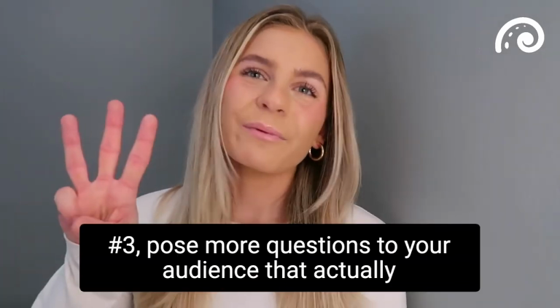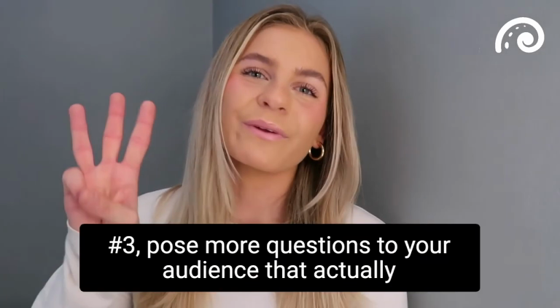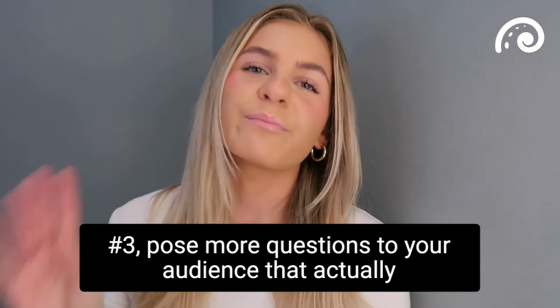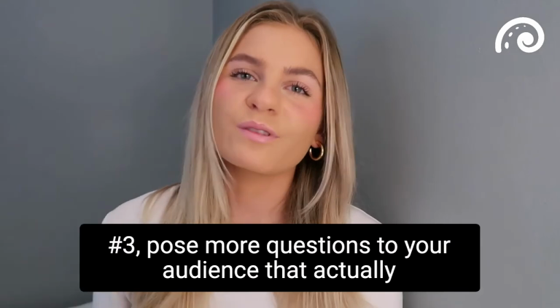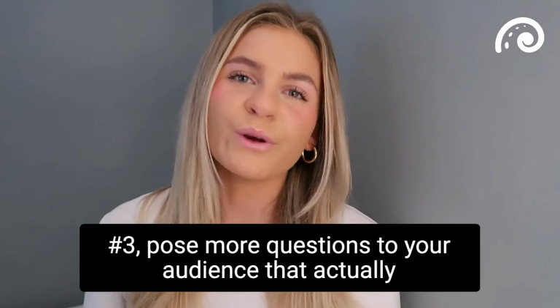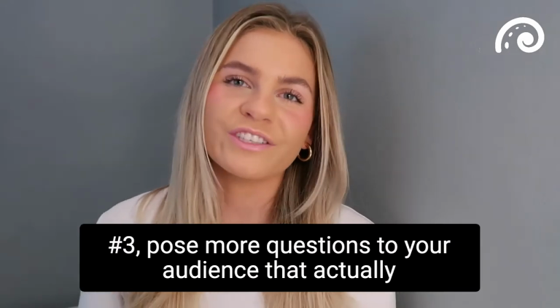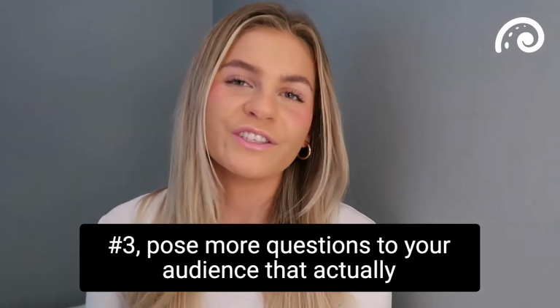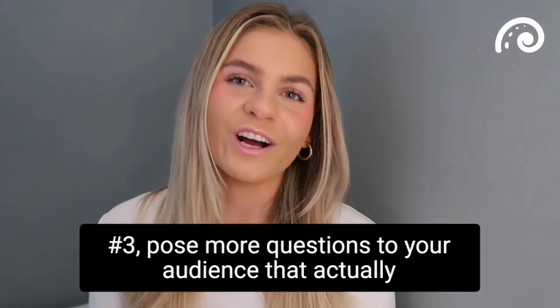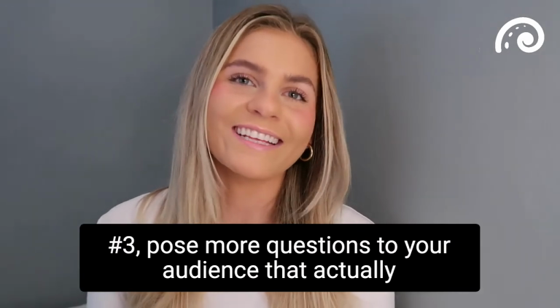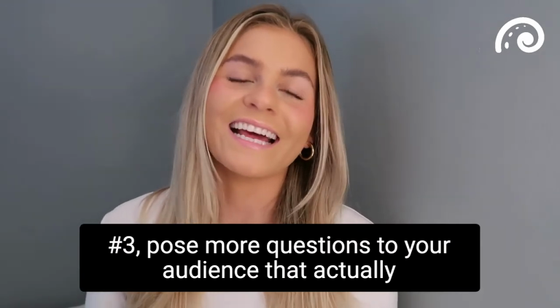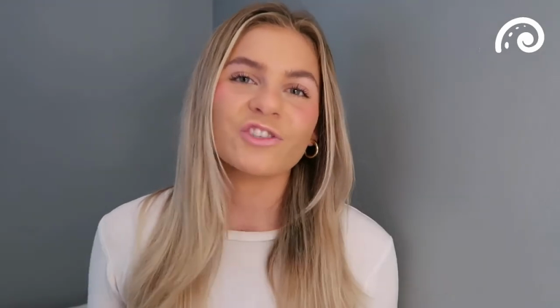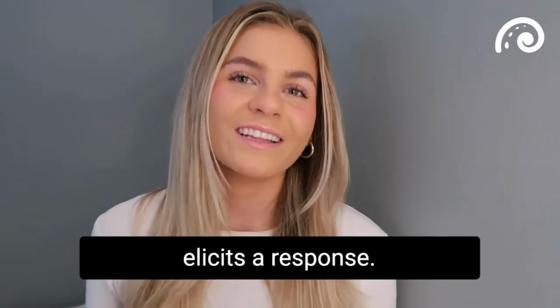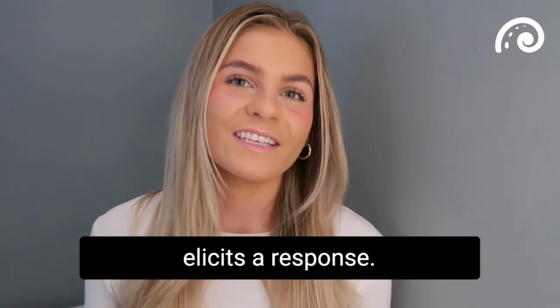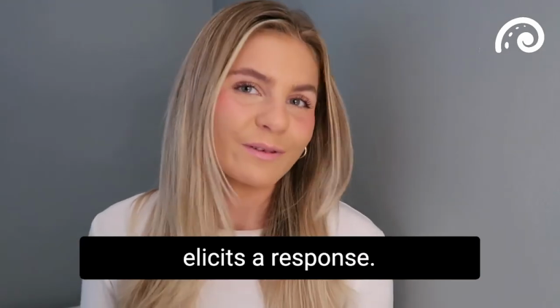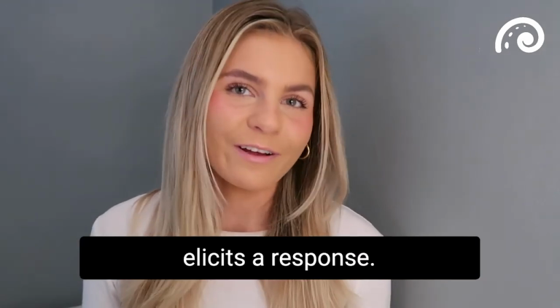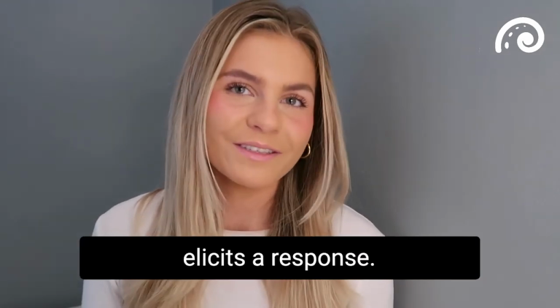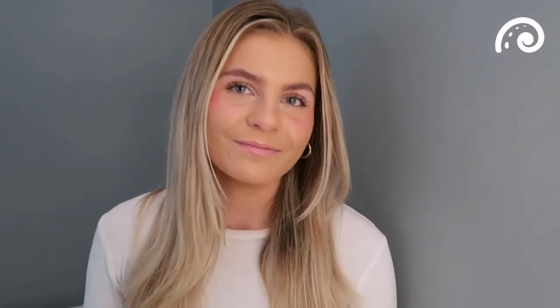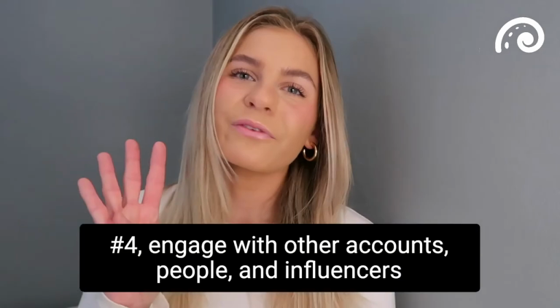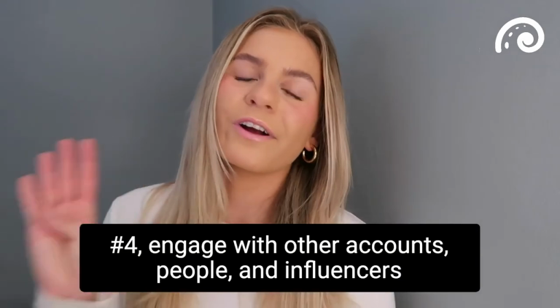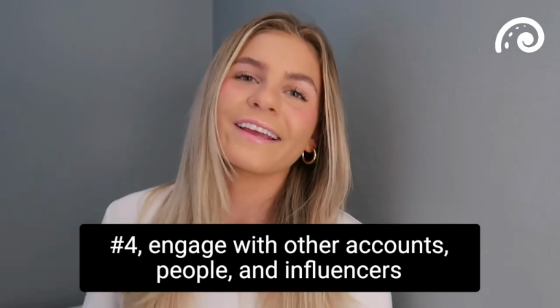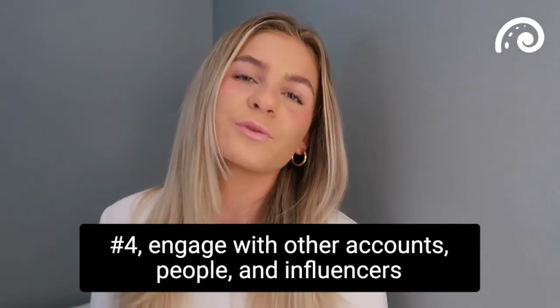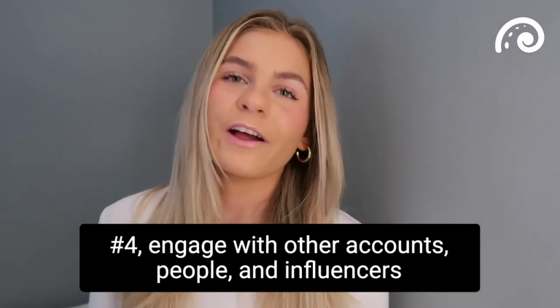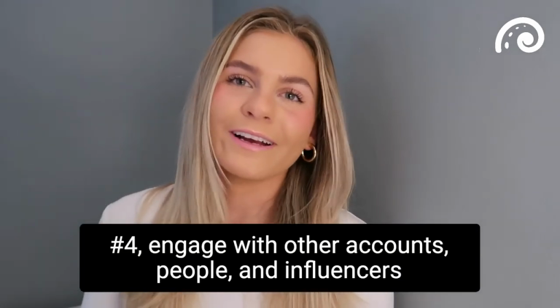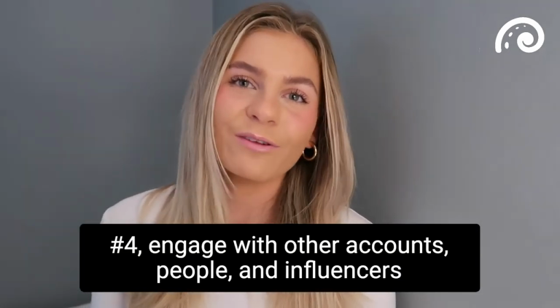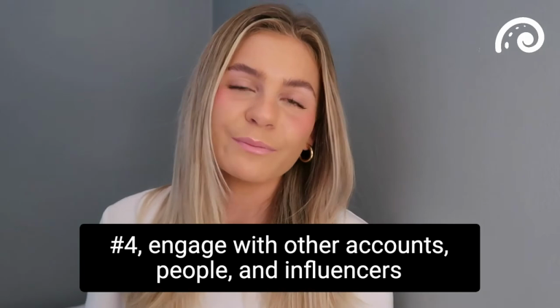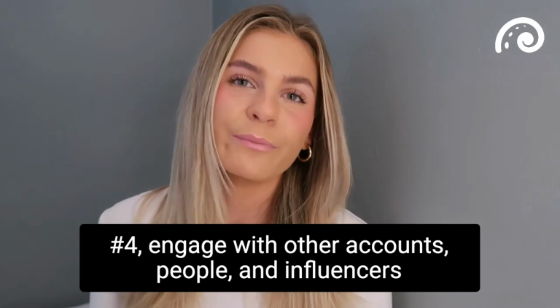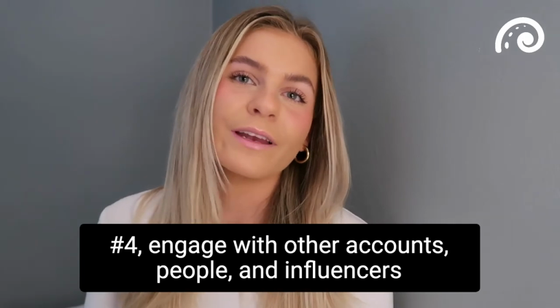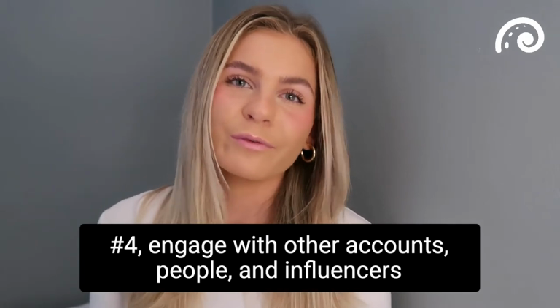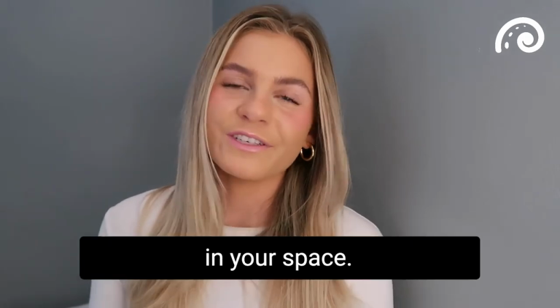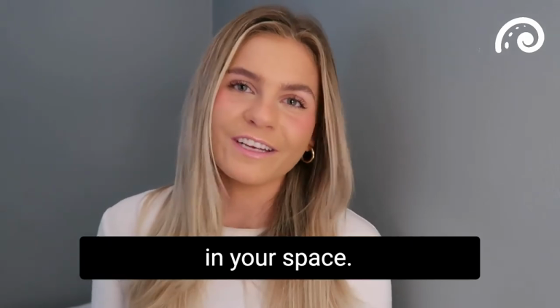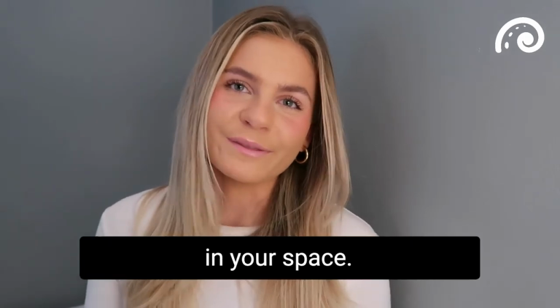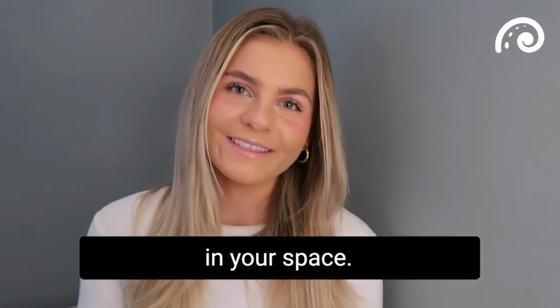Number three: pose more questions to your audience that actually elicit a response. Number four: engage with other accounts, people, and influencers in your space.